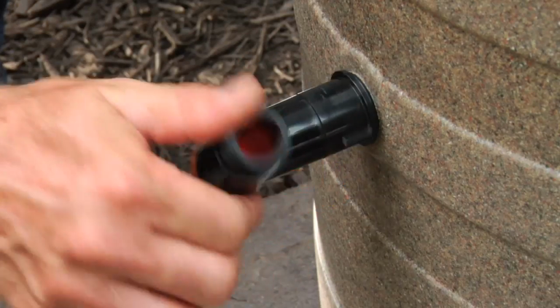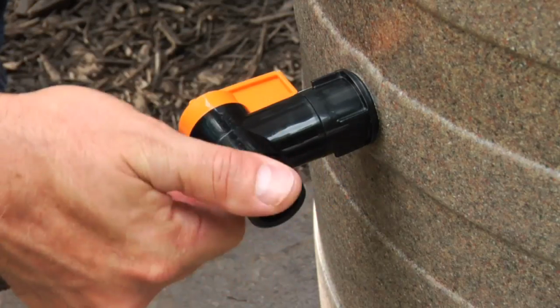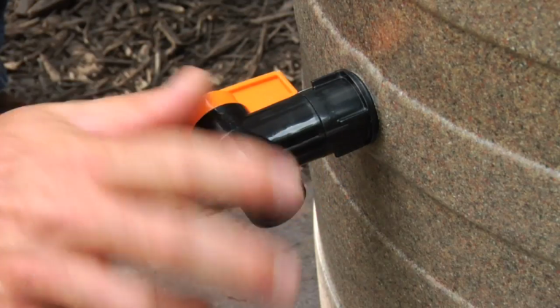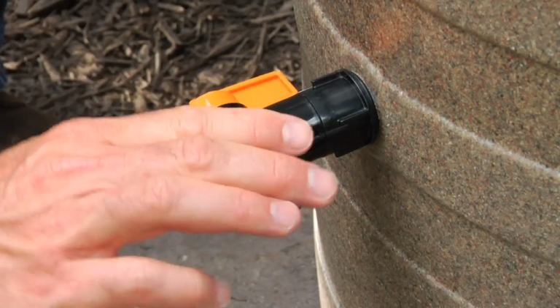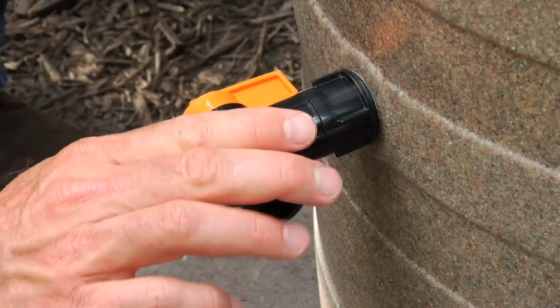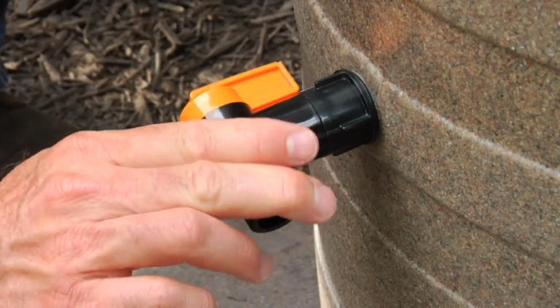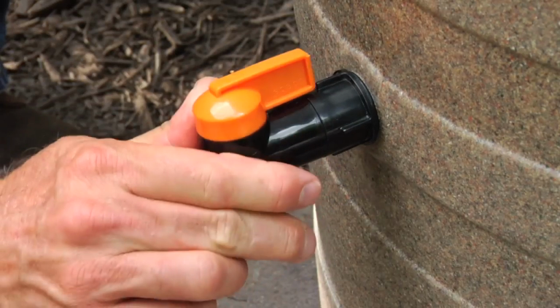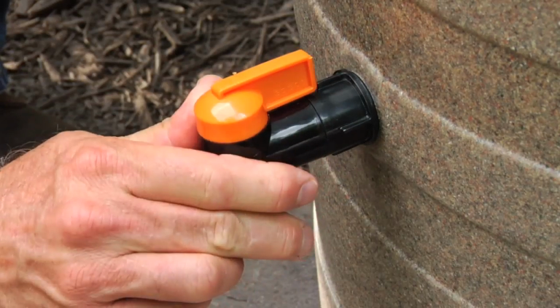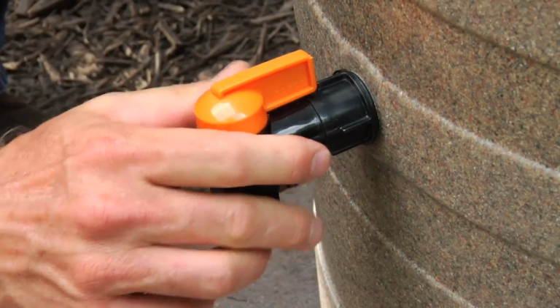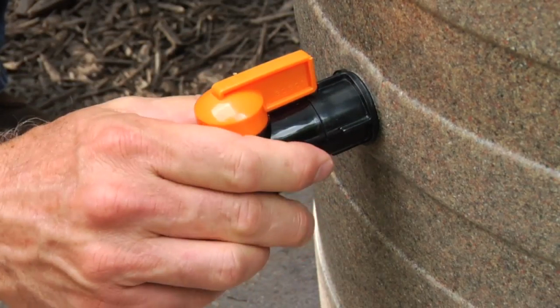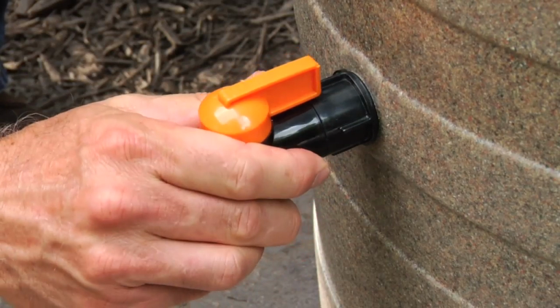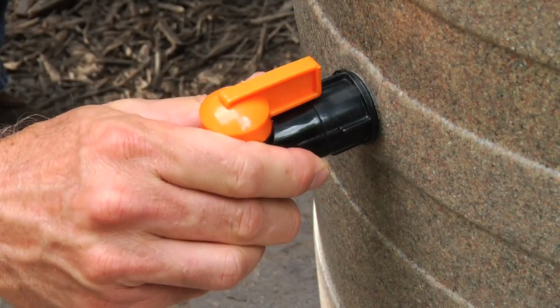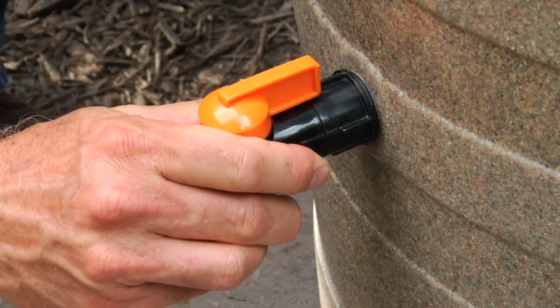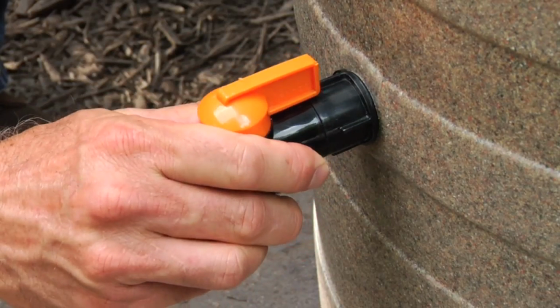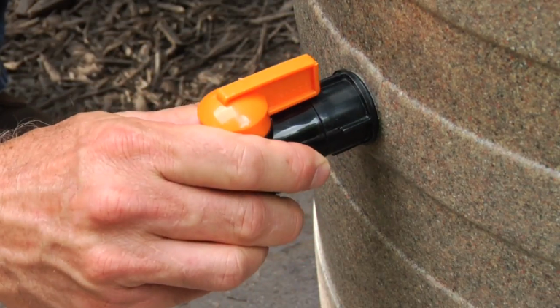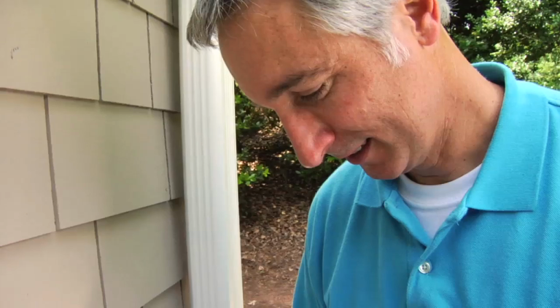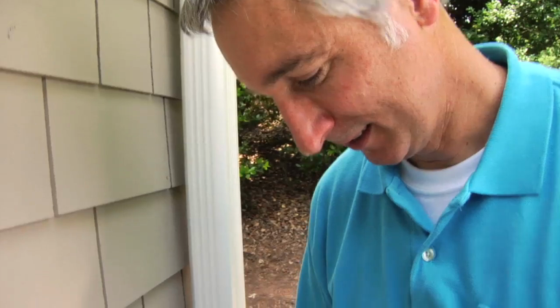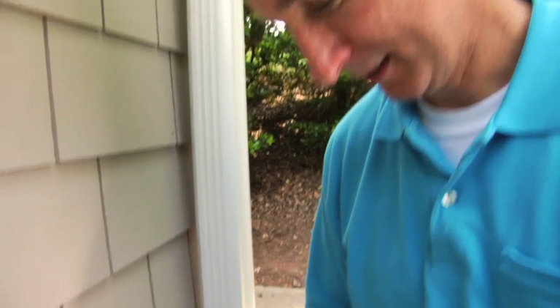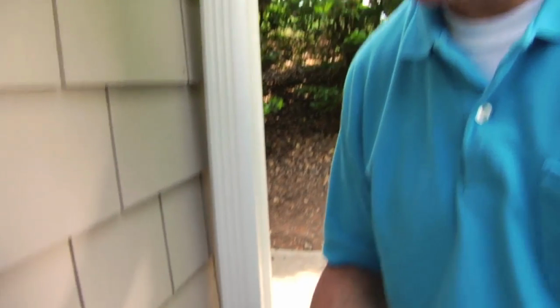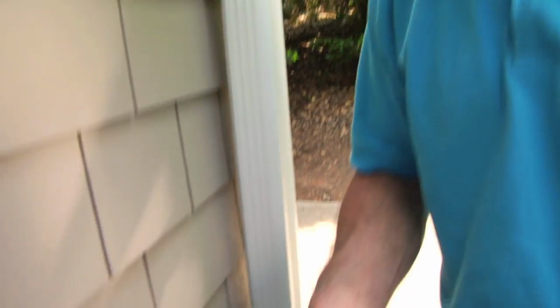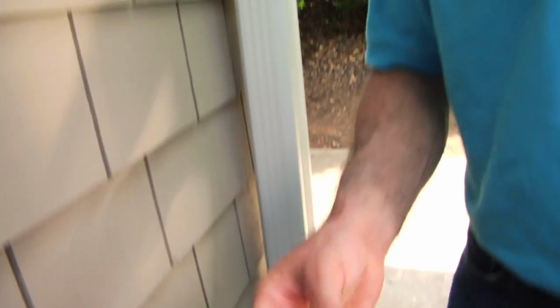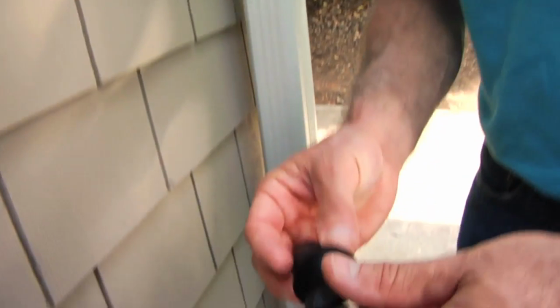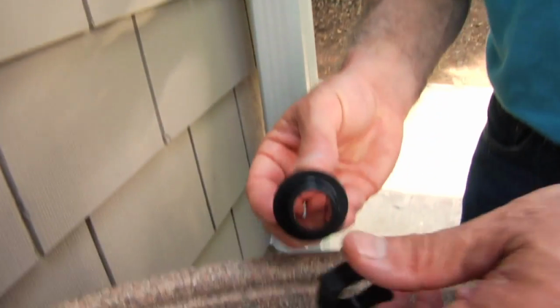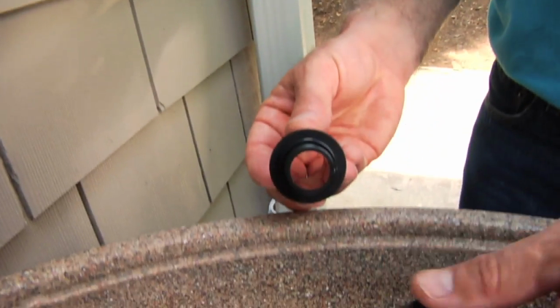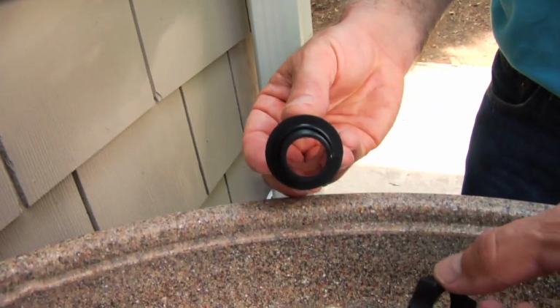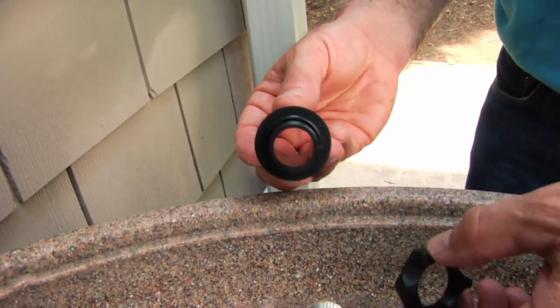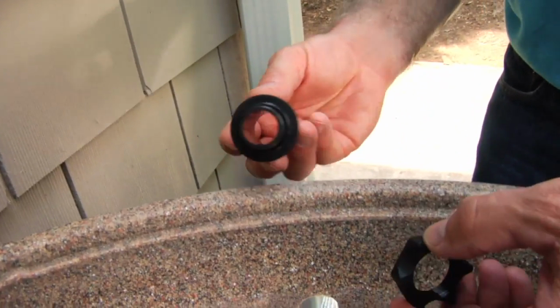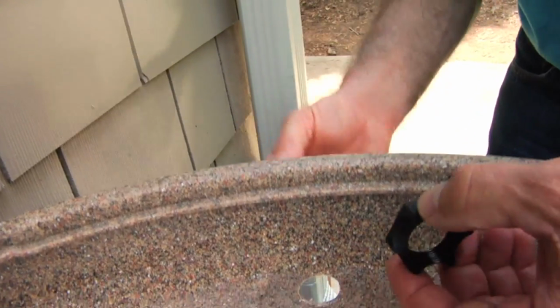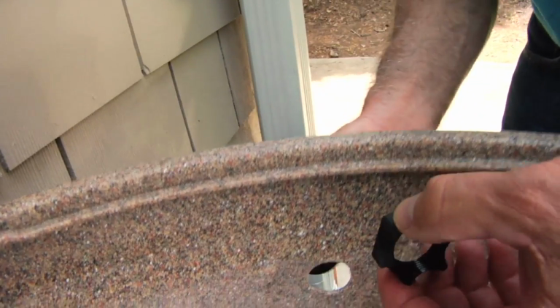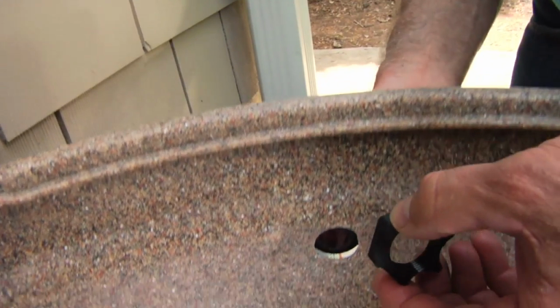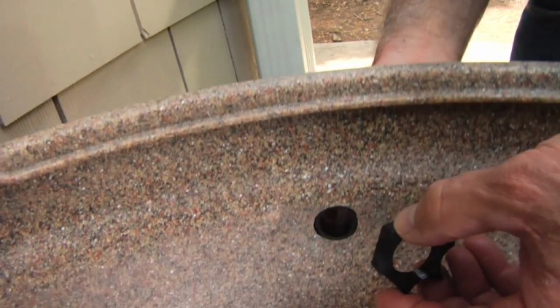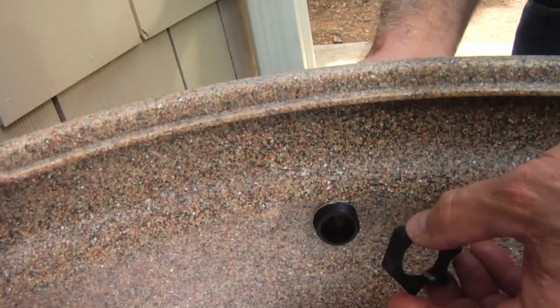Install the spigot and hose connector on the rain barrel.